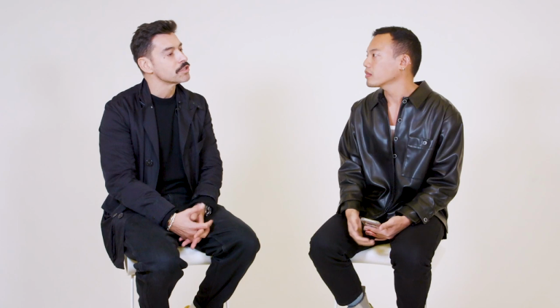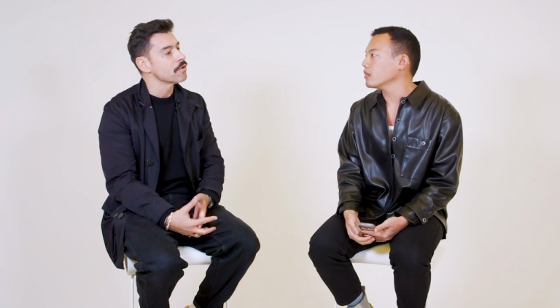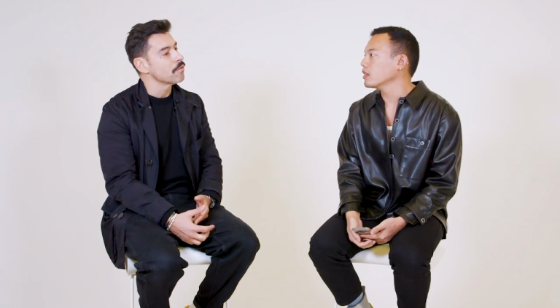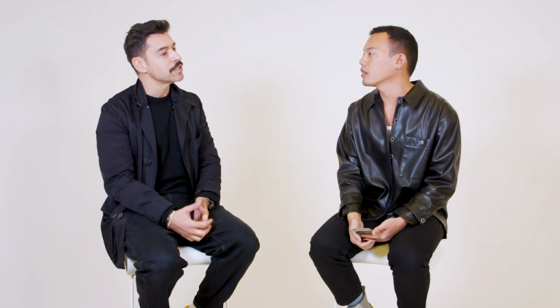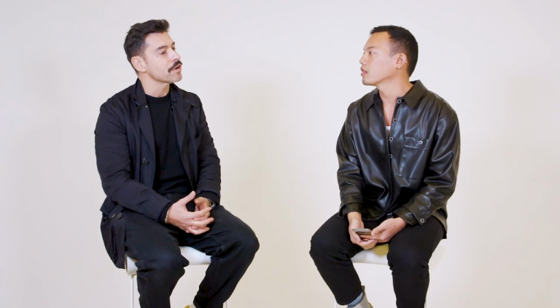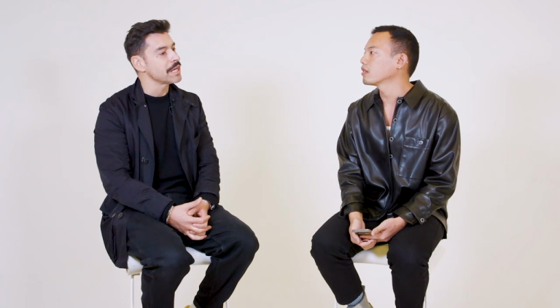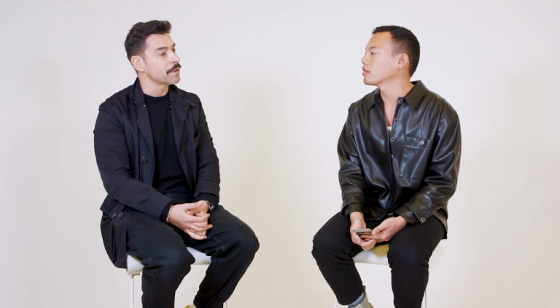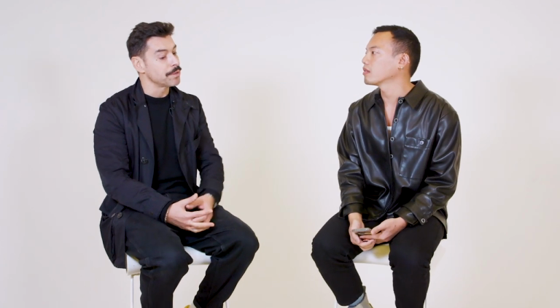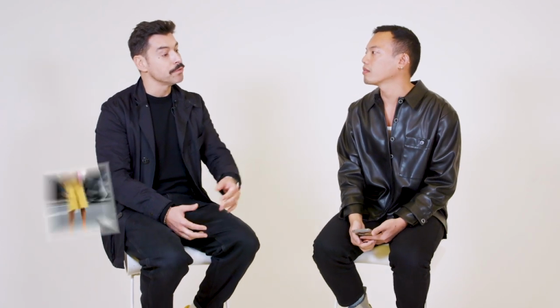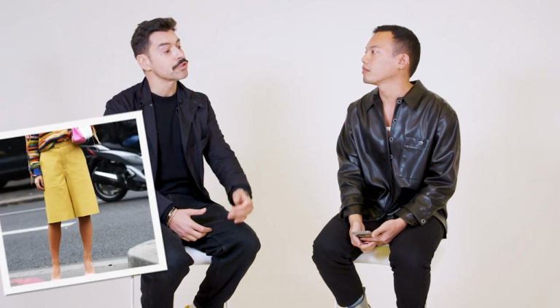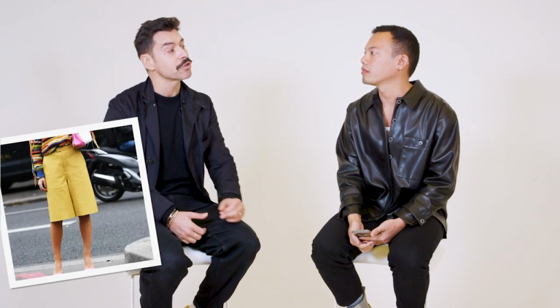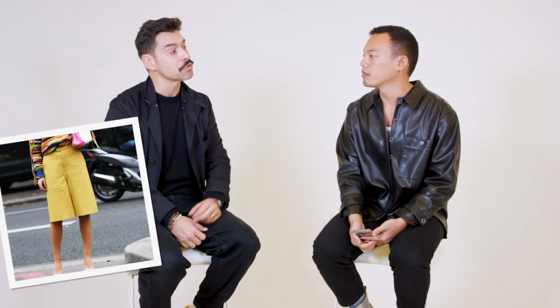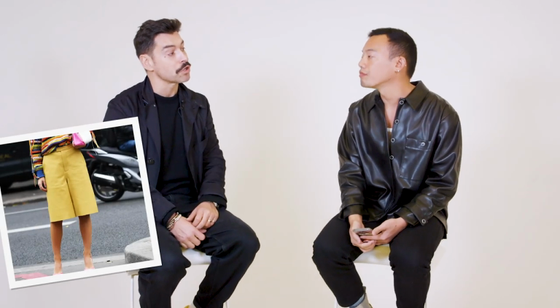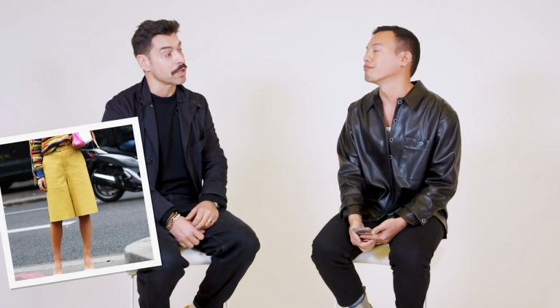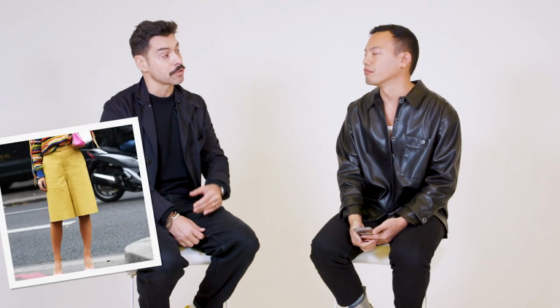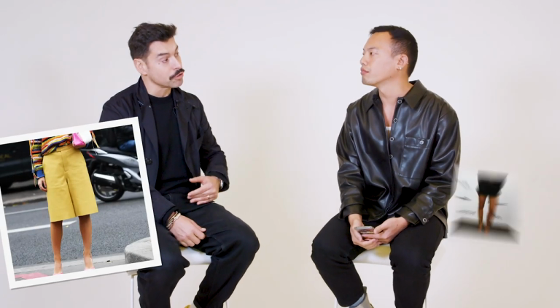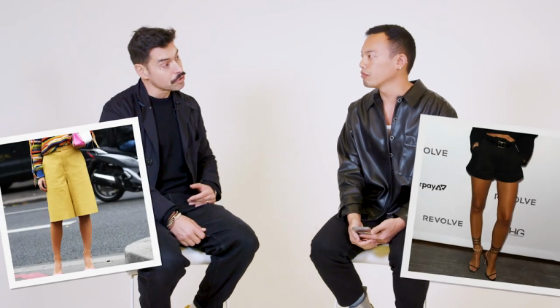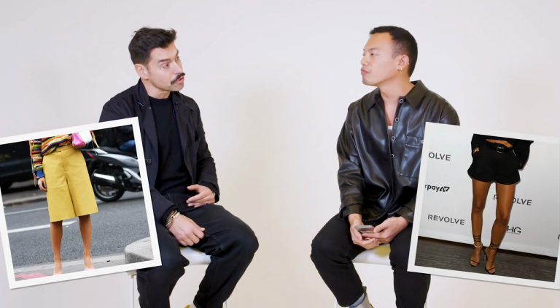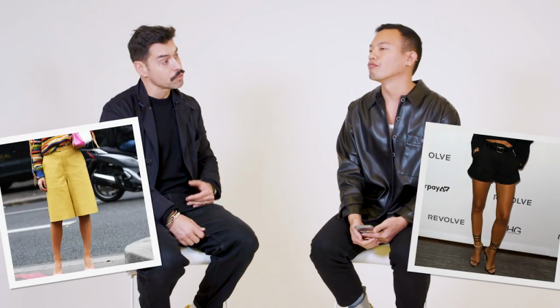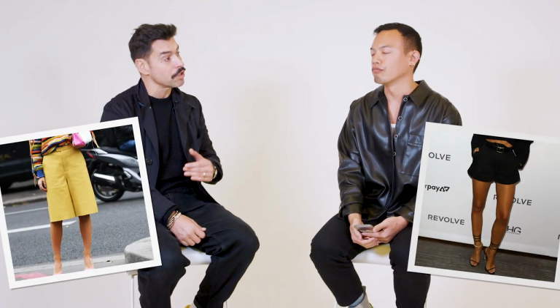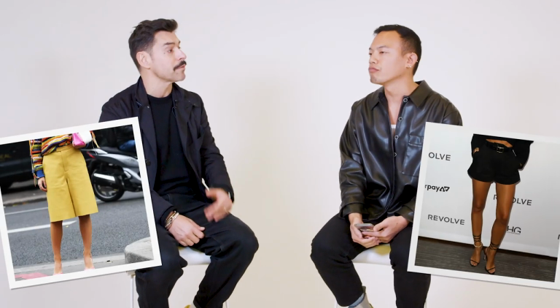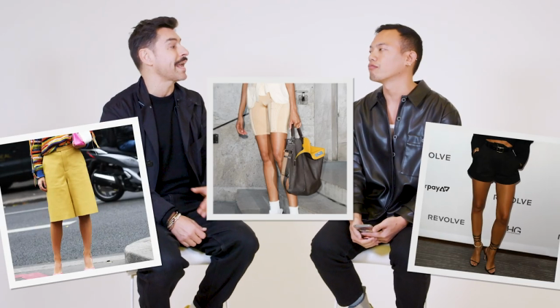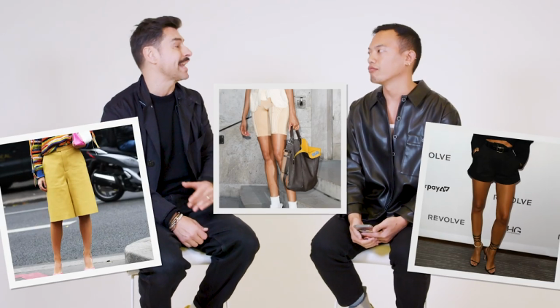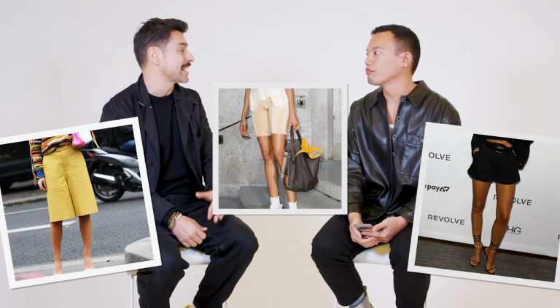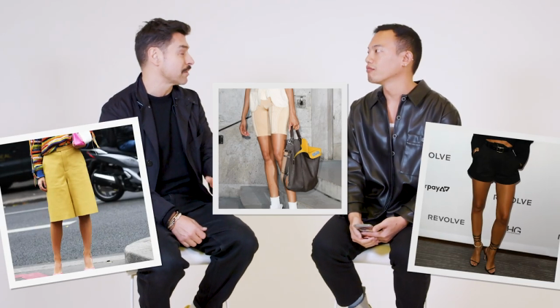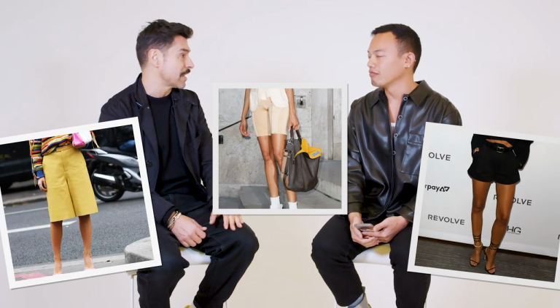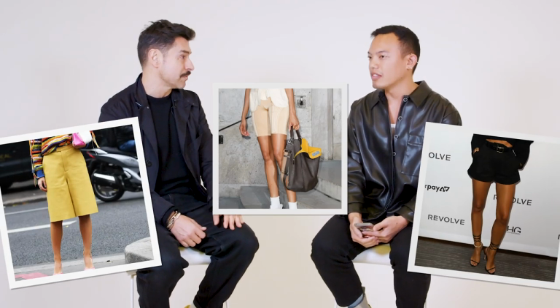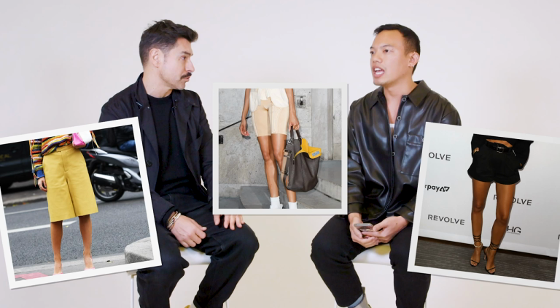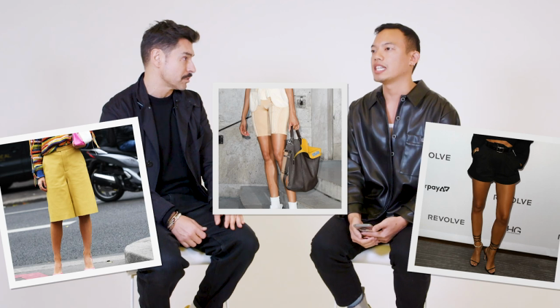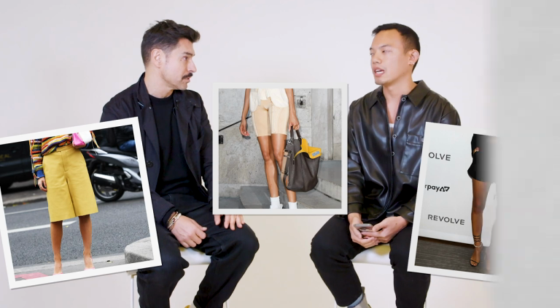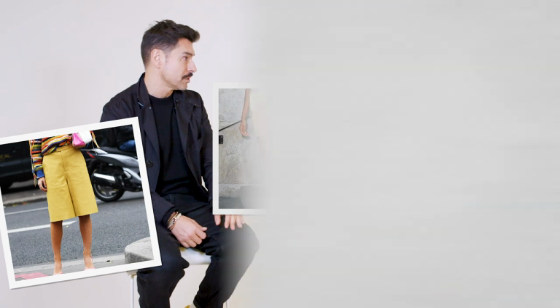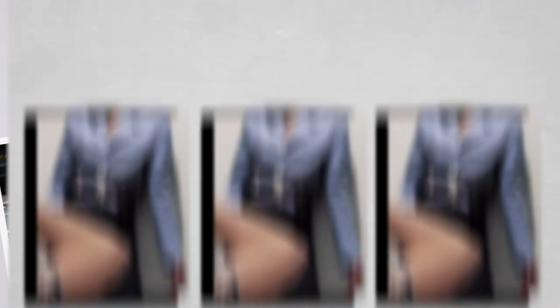We're talking about Bermuda shorts, we're talking about short shorts, we're talking about any kind of length of shorts. Any type of shorts.